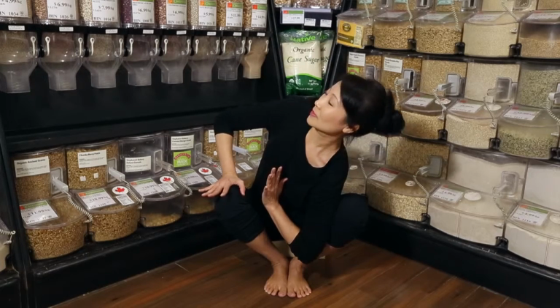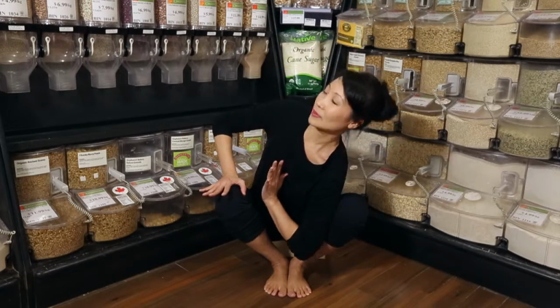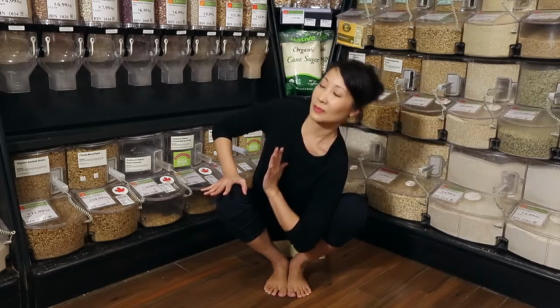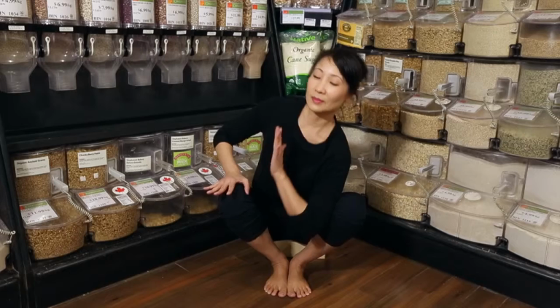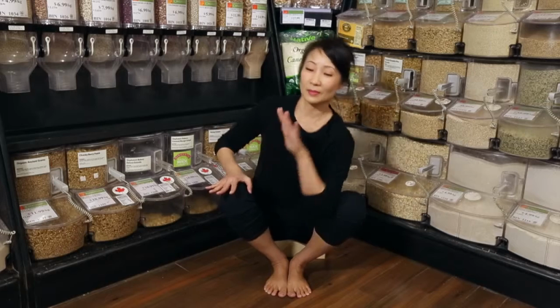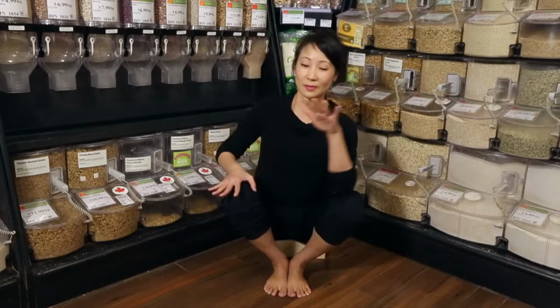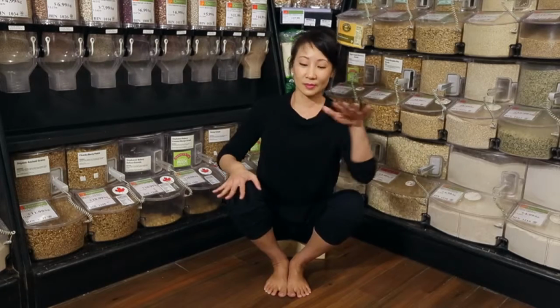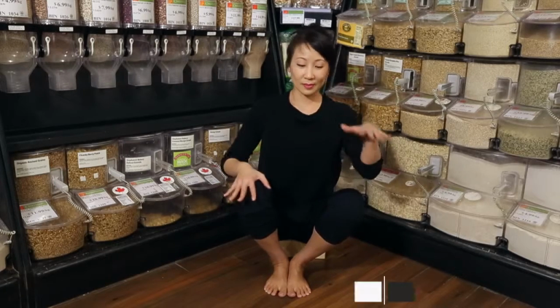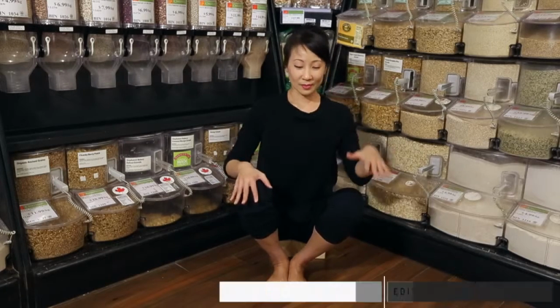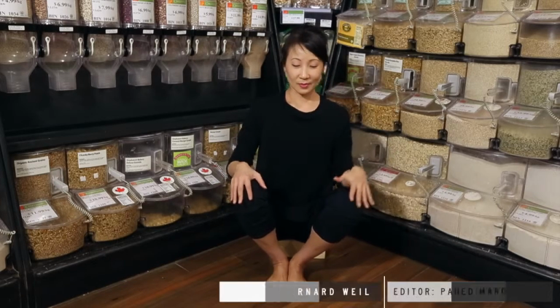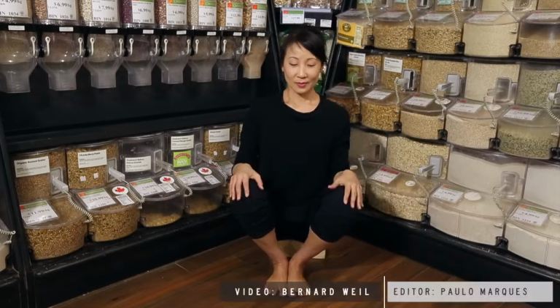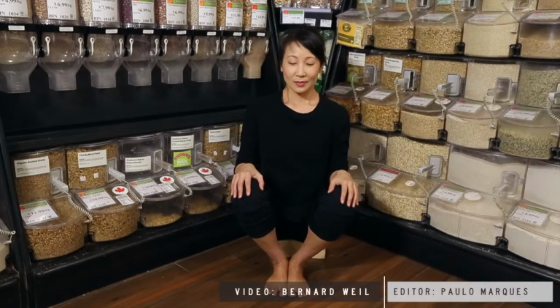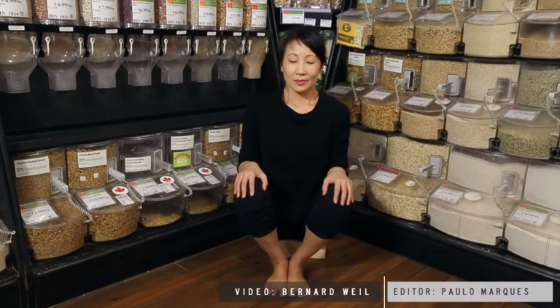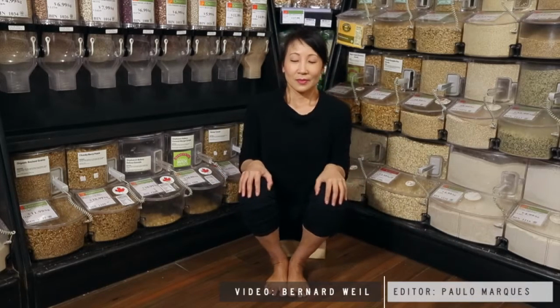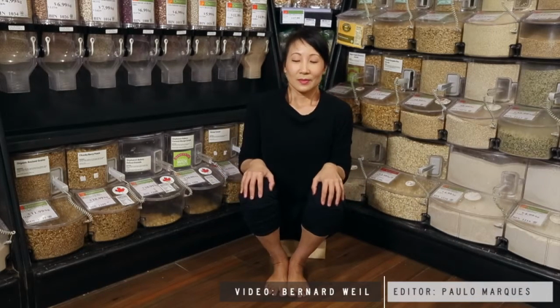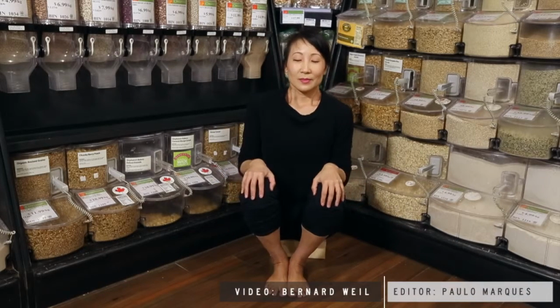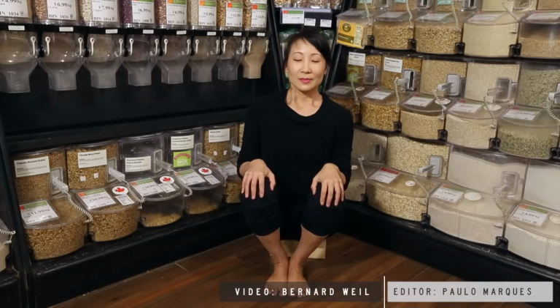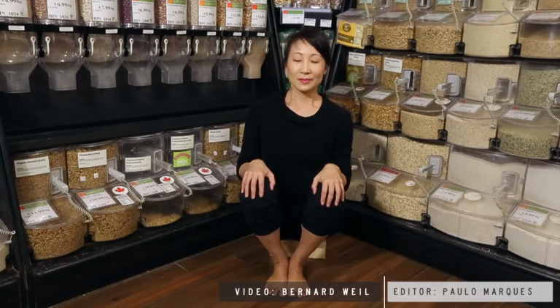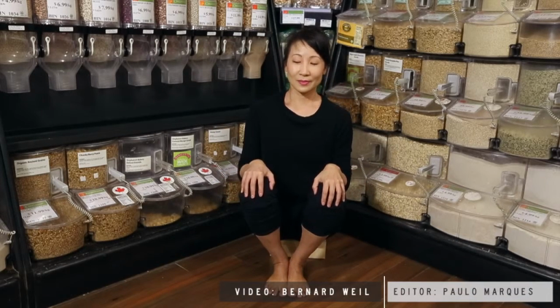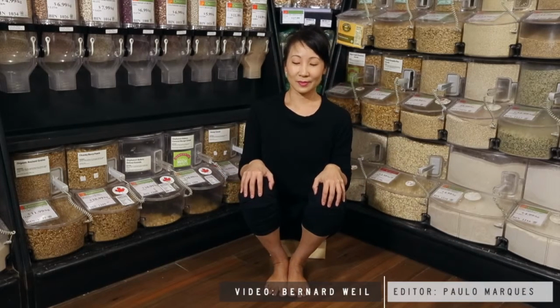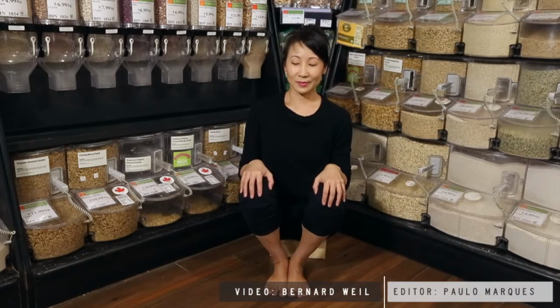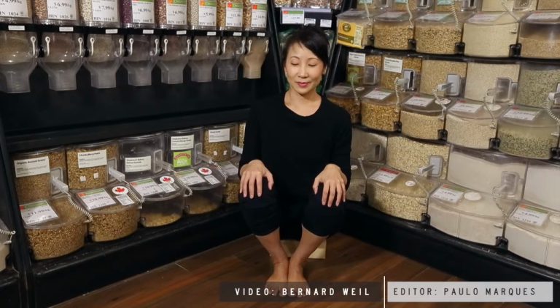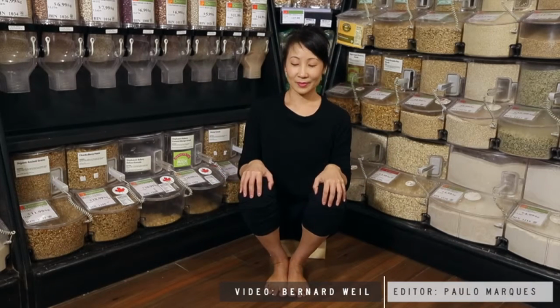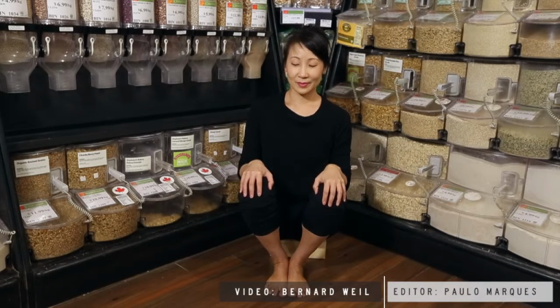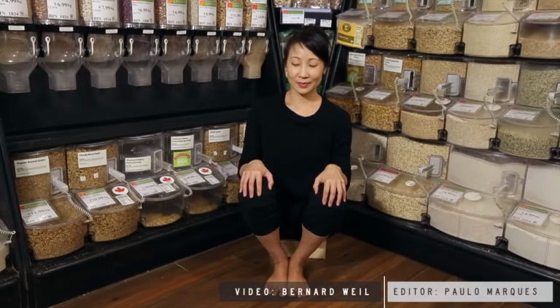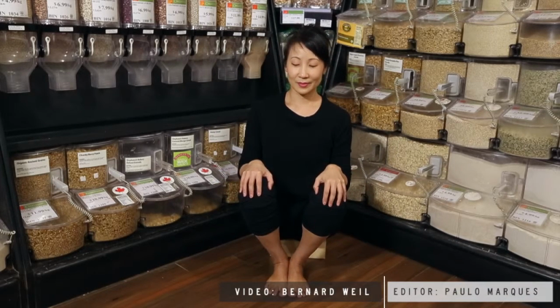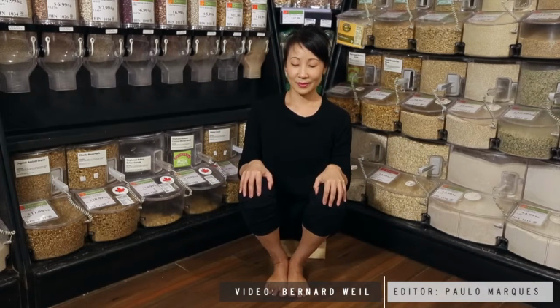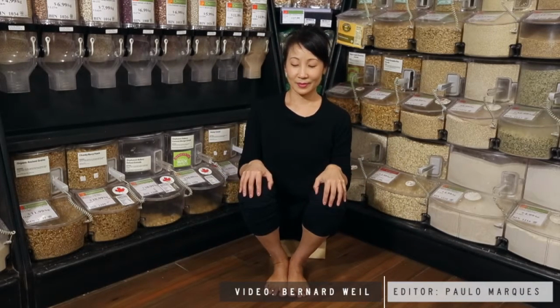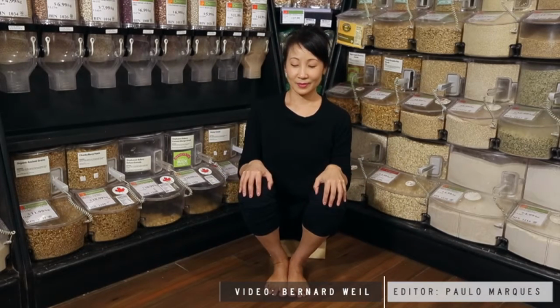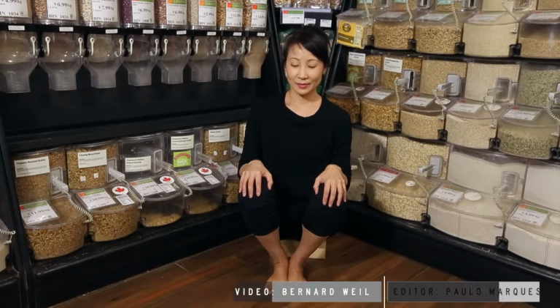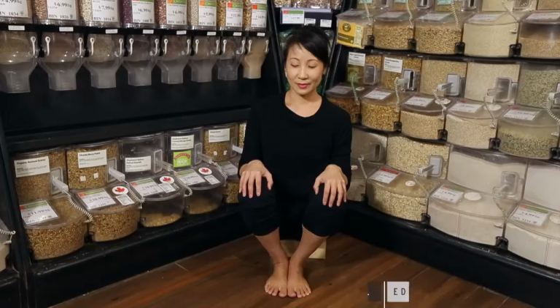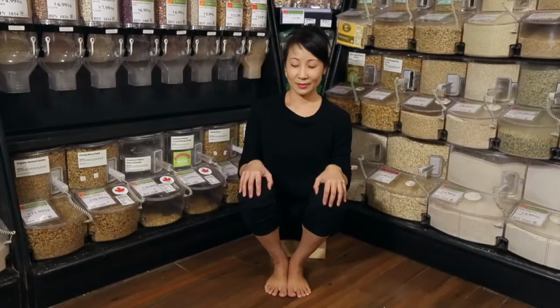Take a mindful 5-breath journey into this twist before unwinding the pose with an inhale. Pause for a moment before switching sides.